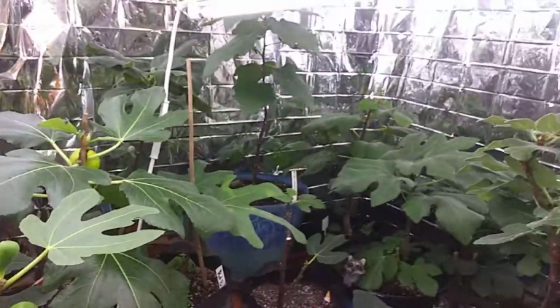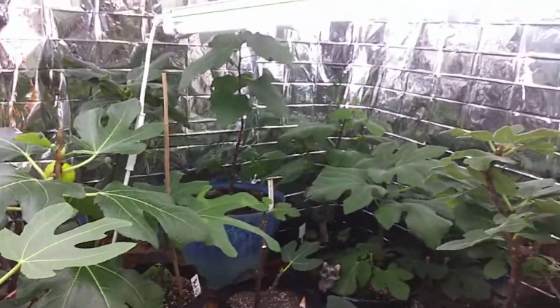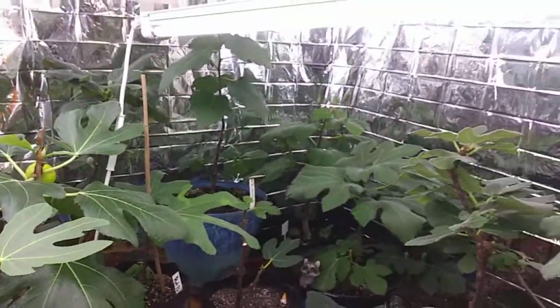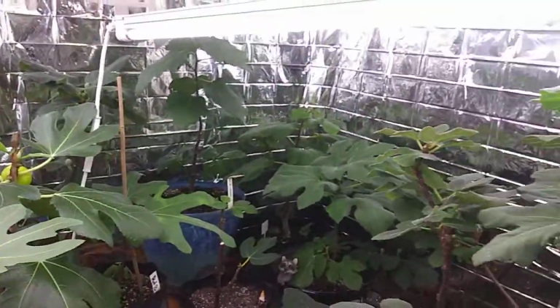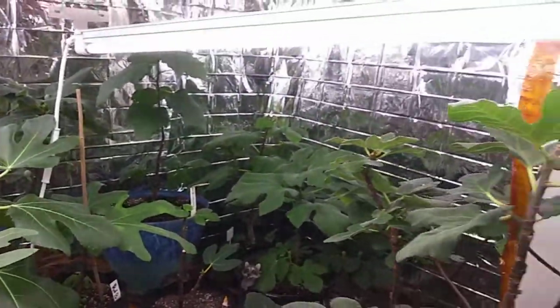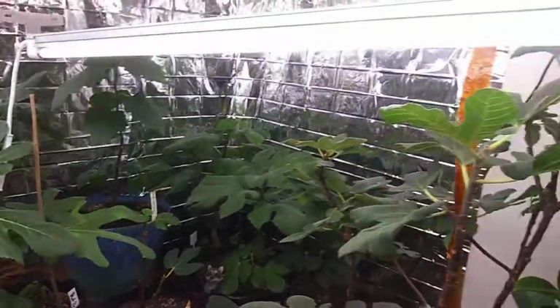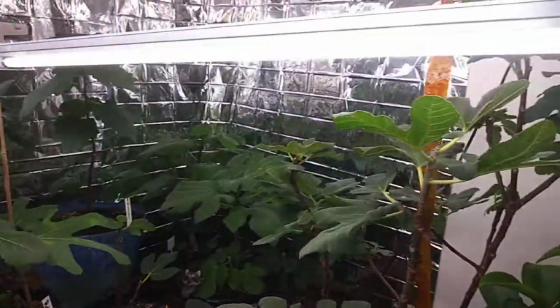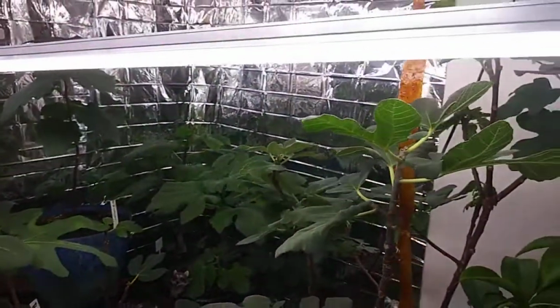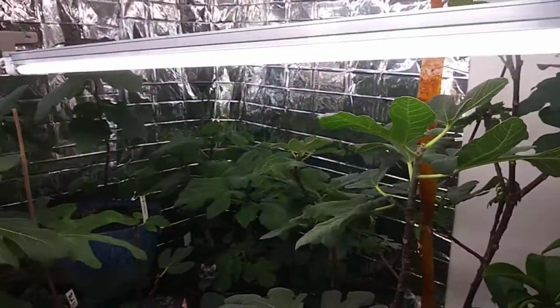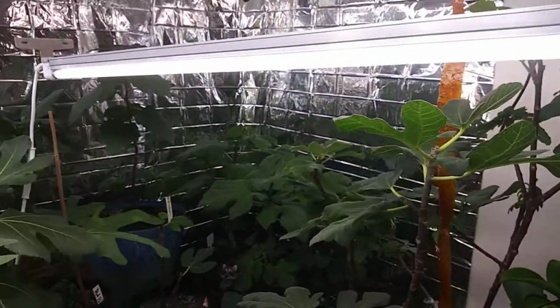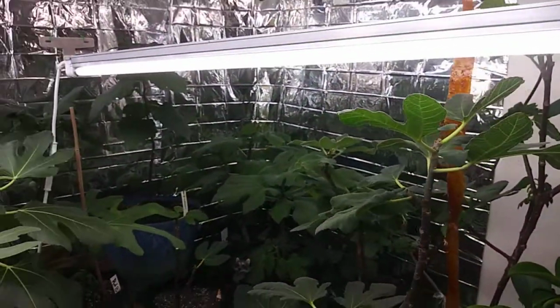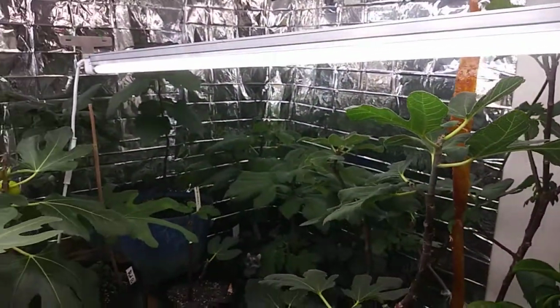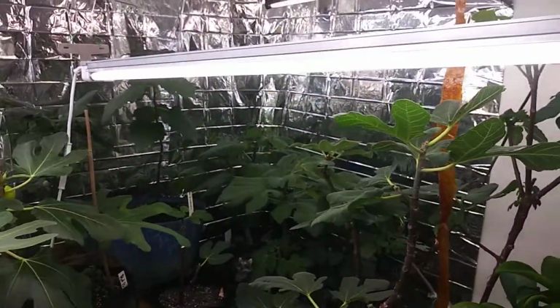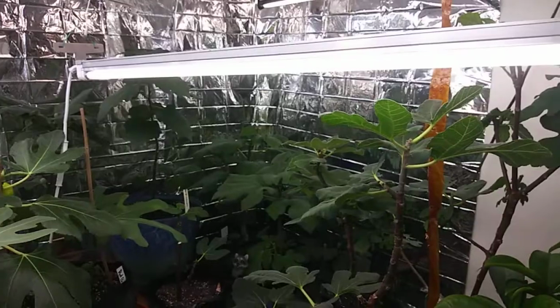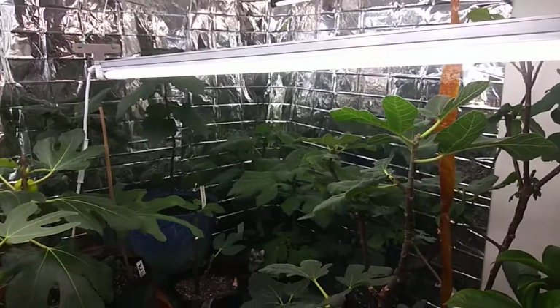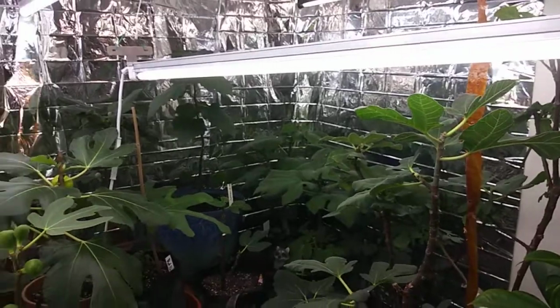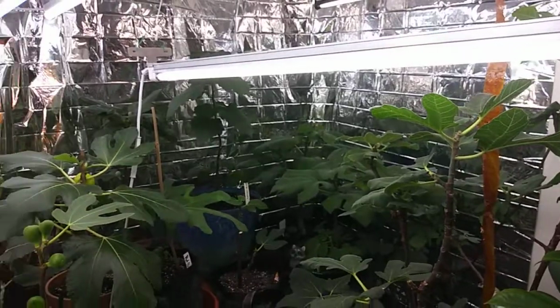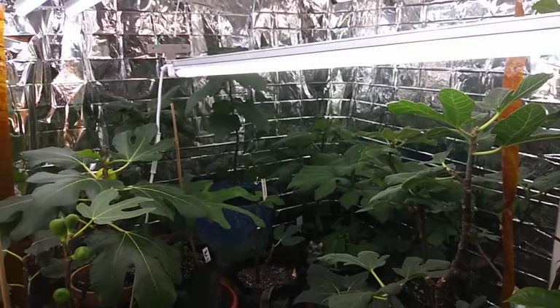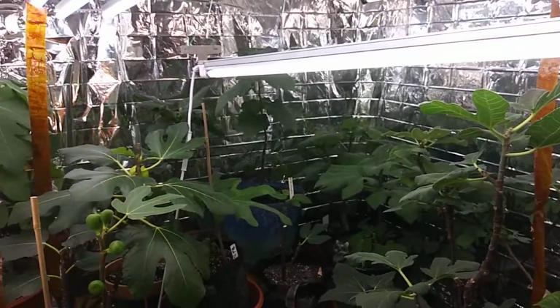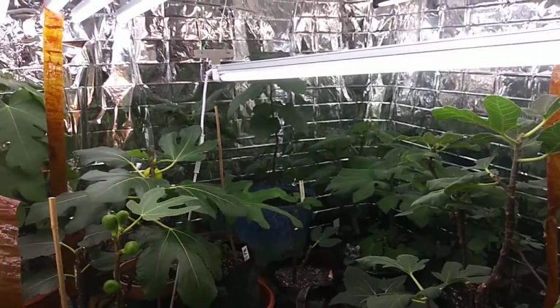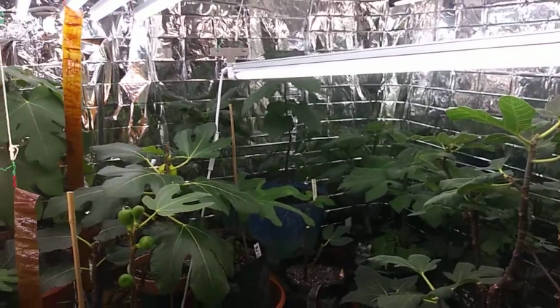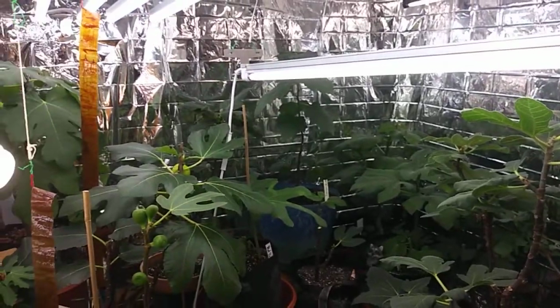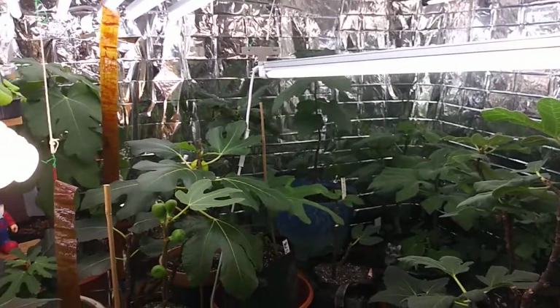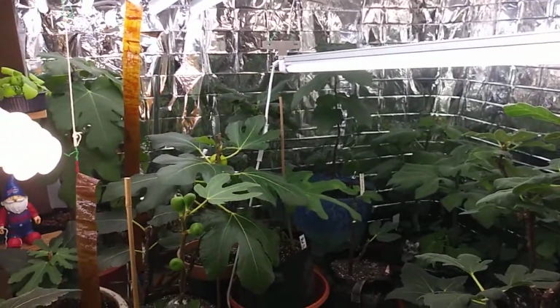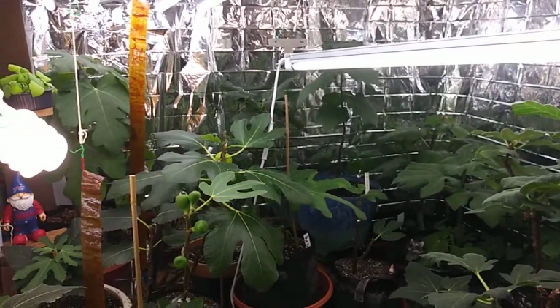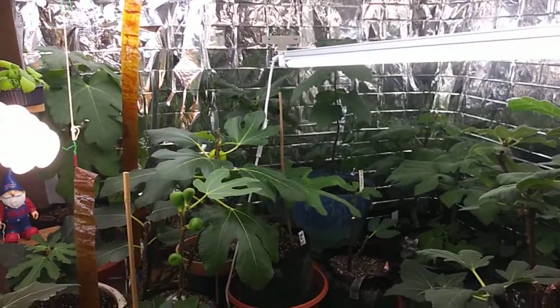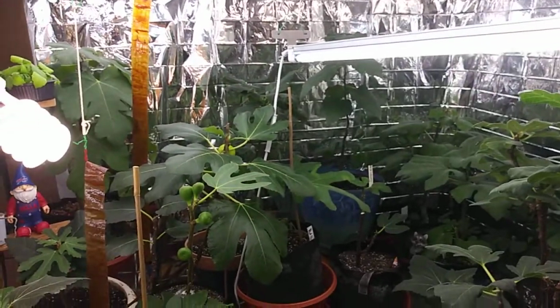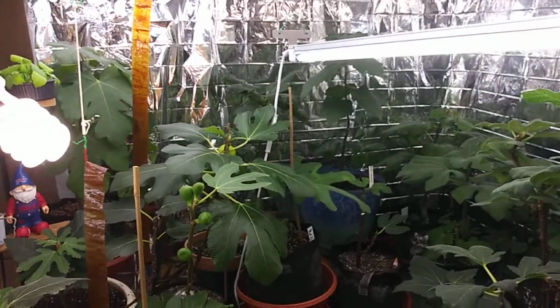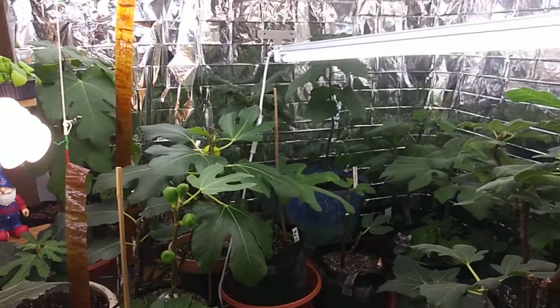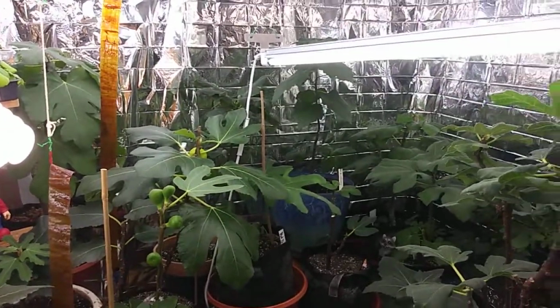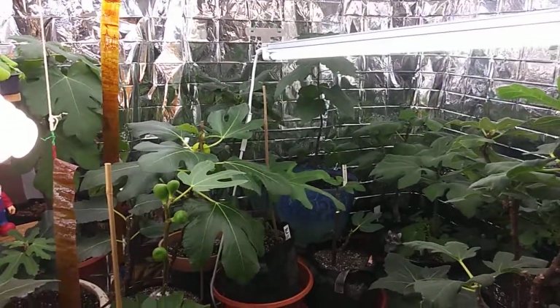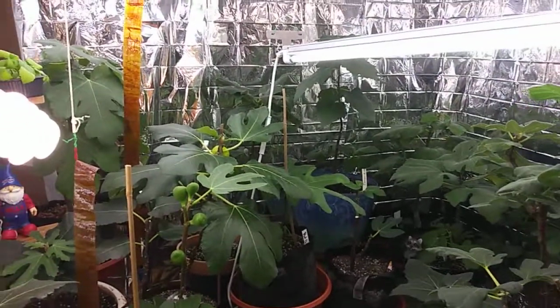Using that mylar tarp in the back — or the blanket — it reflects the light and heat back in.